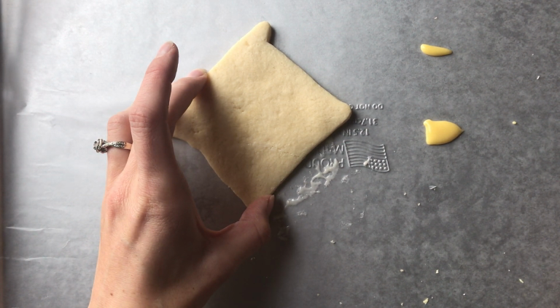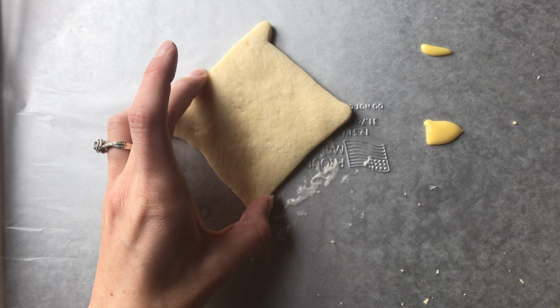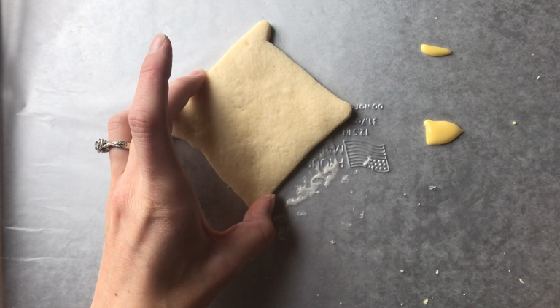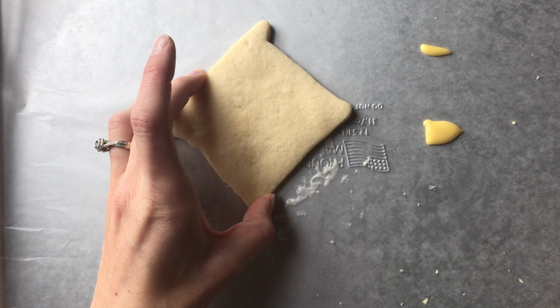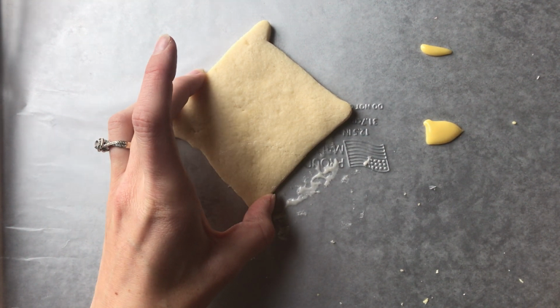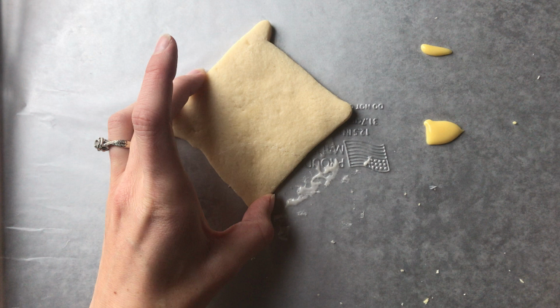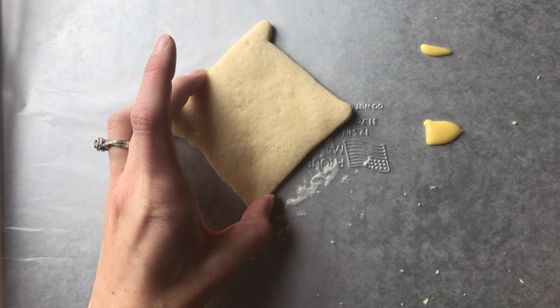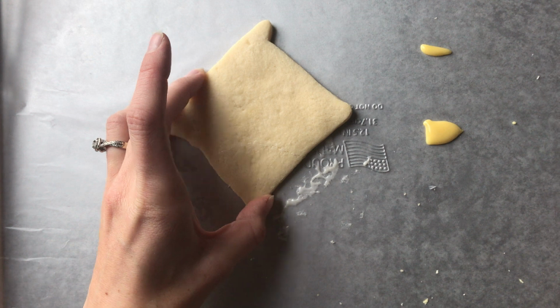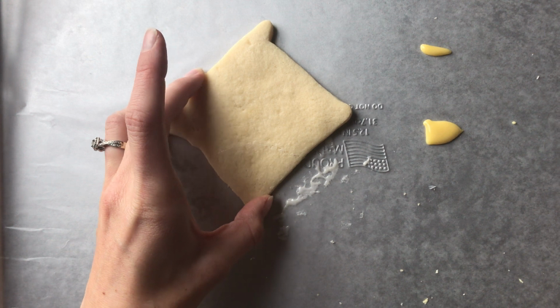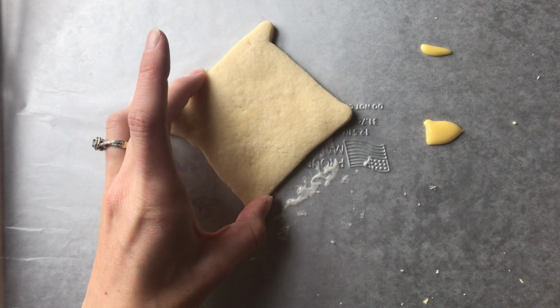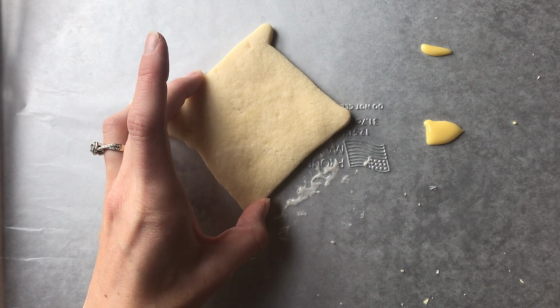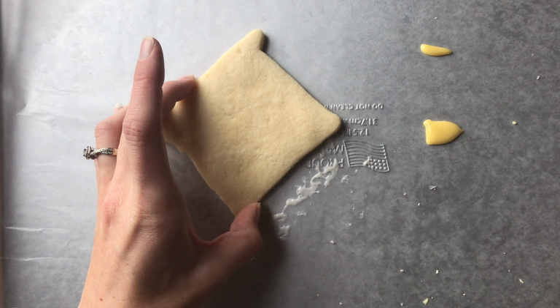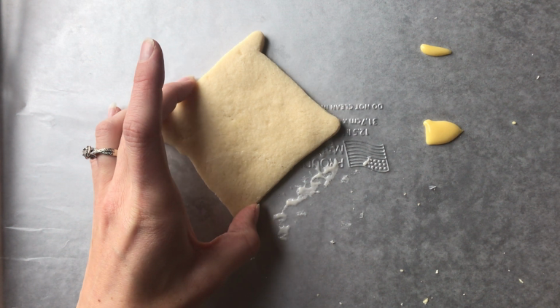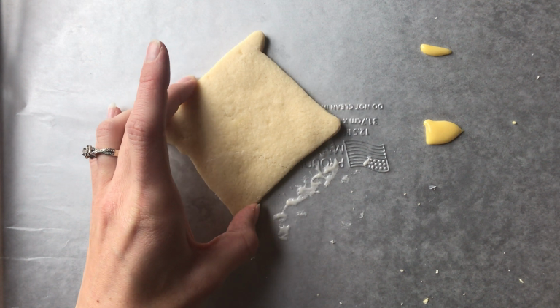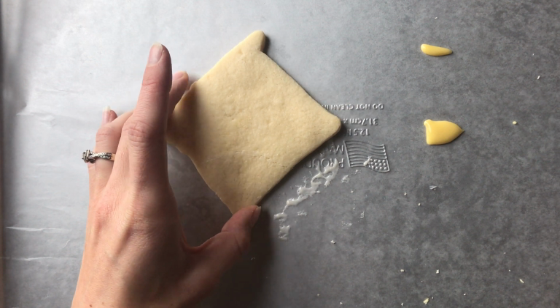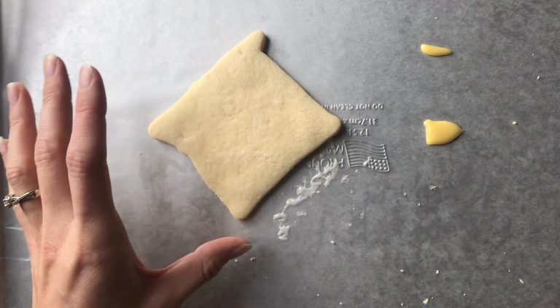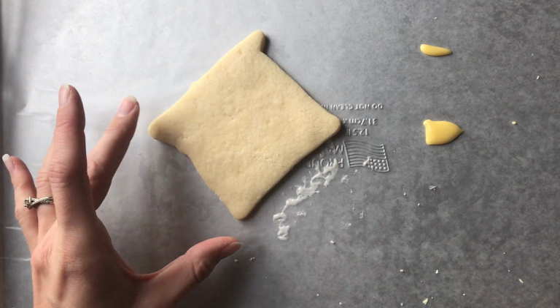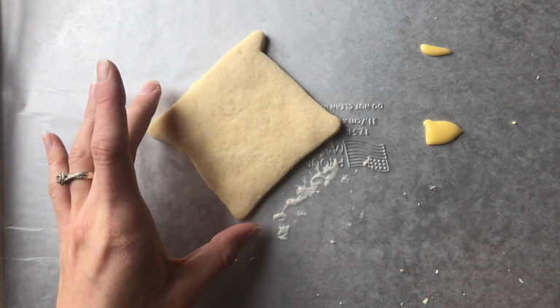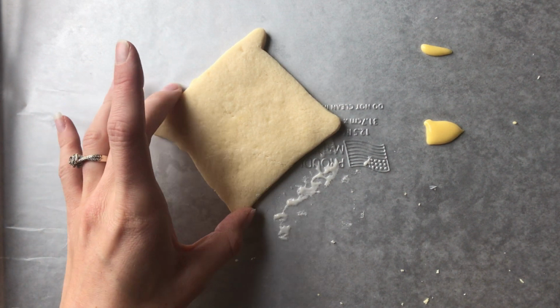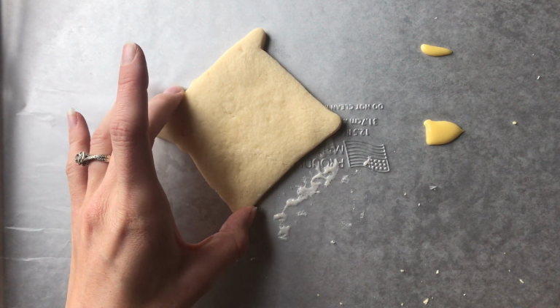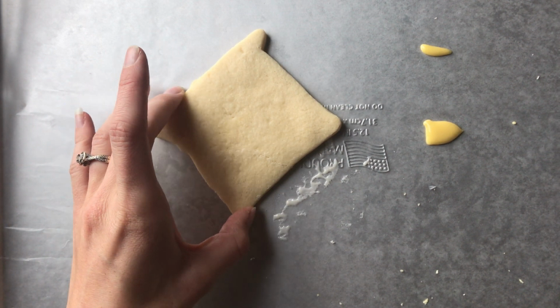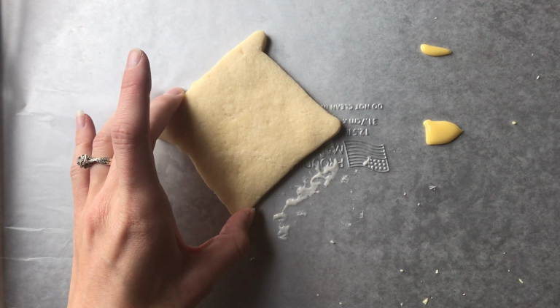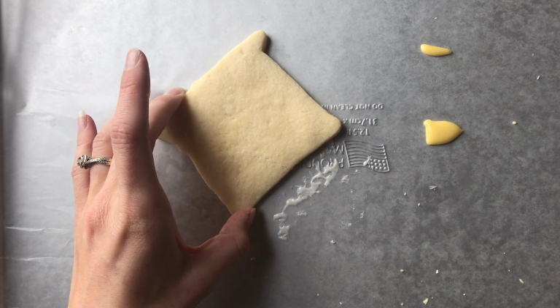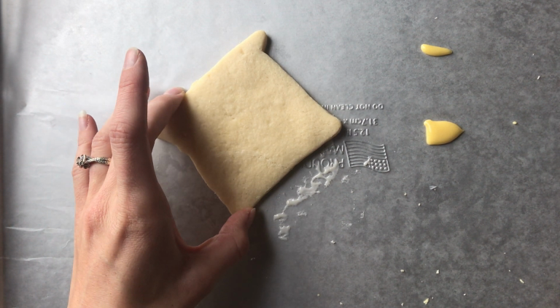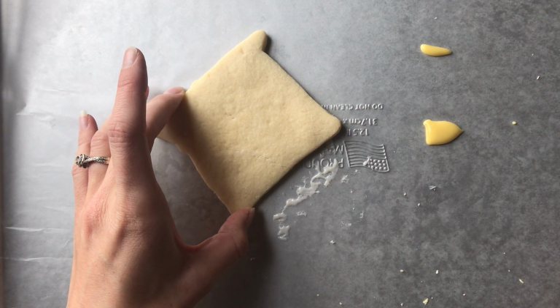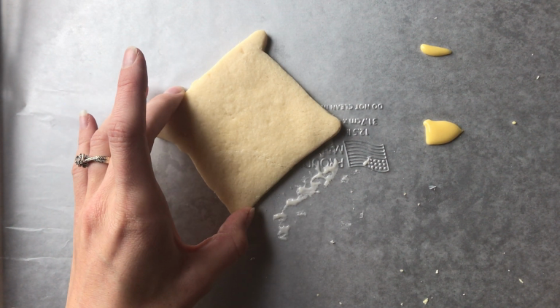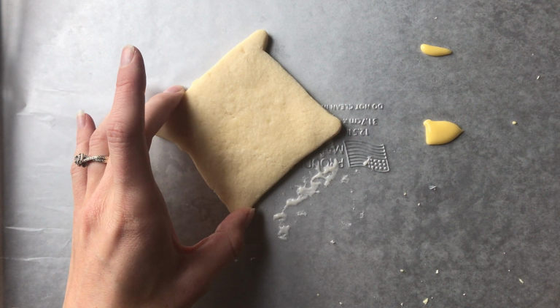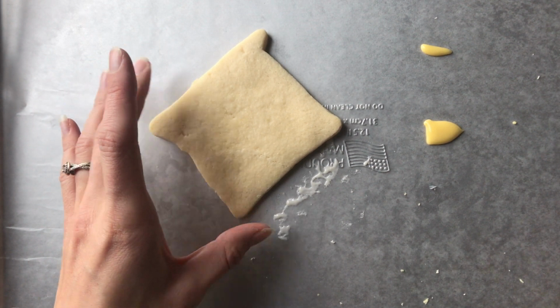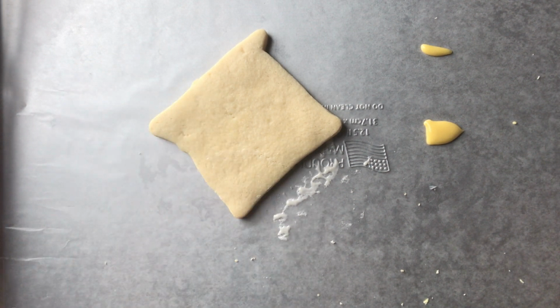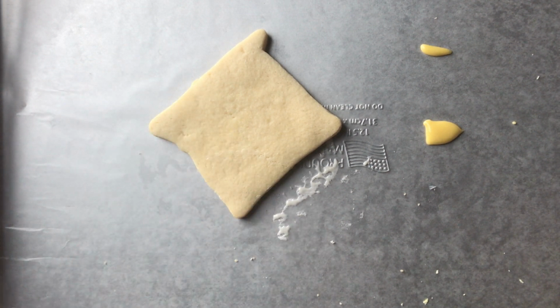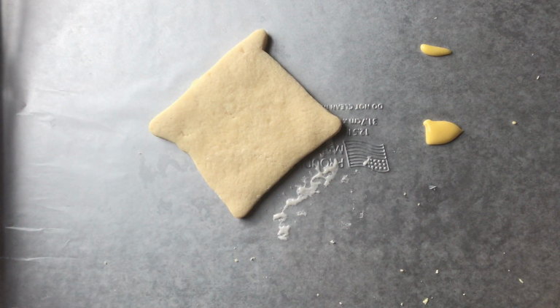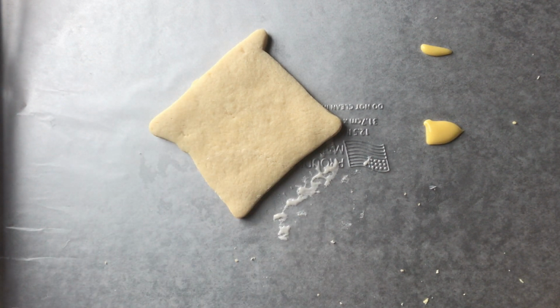That's how you fix a broken cookie, which I really hope doesn't happen — but you never know.